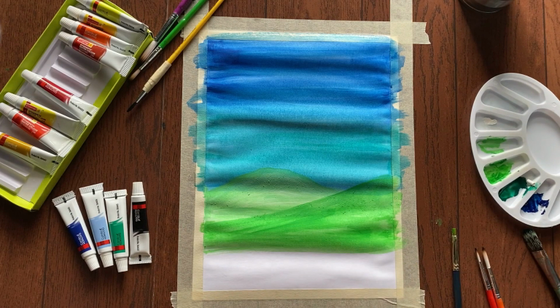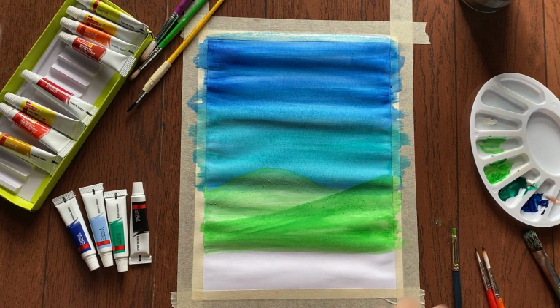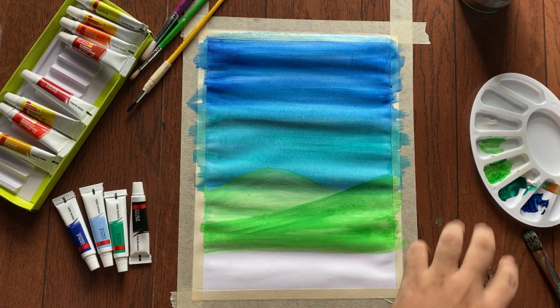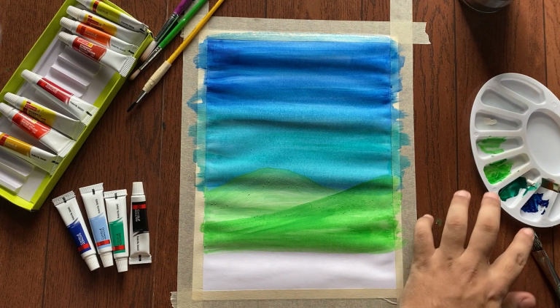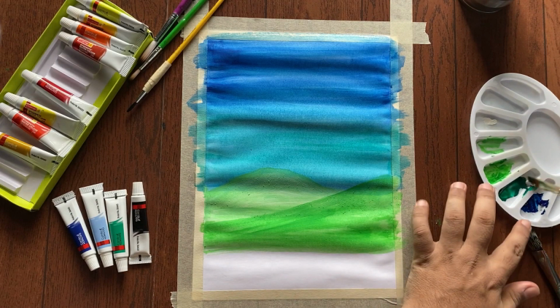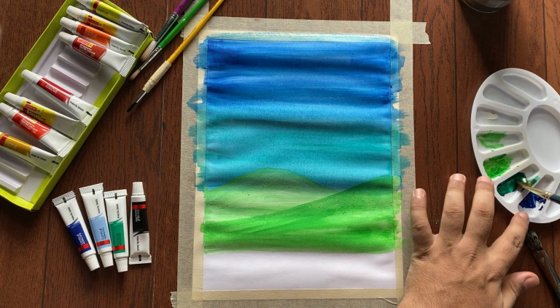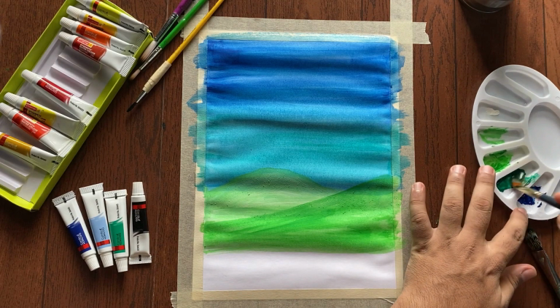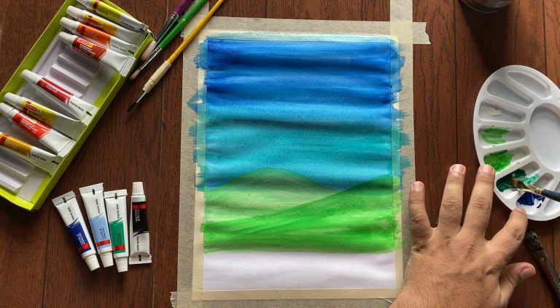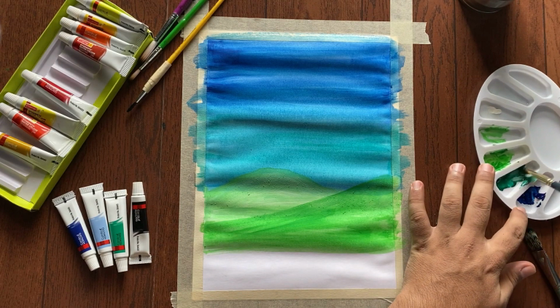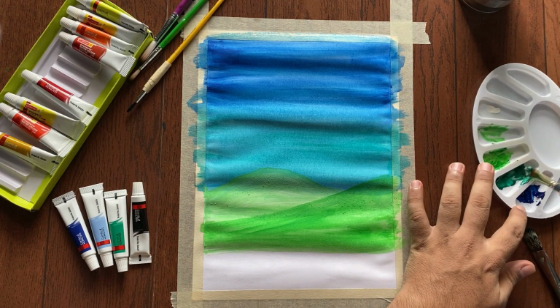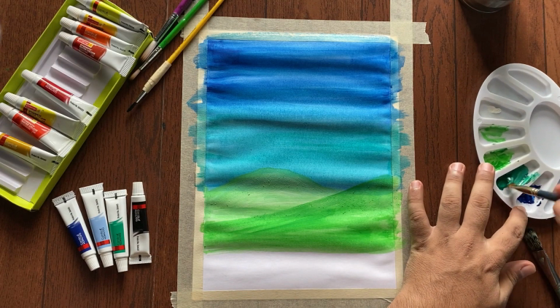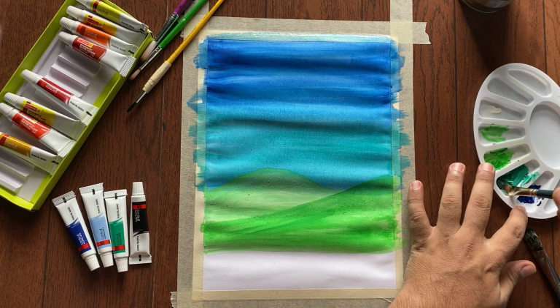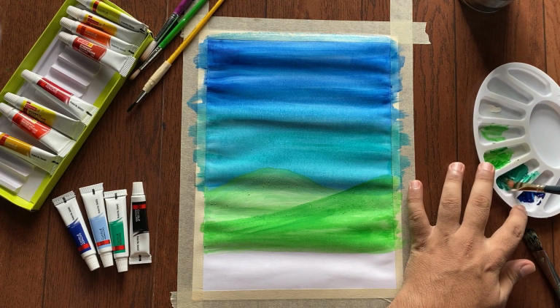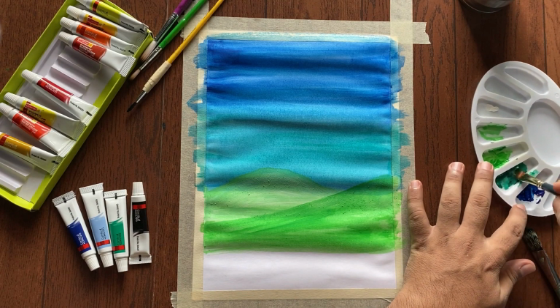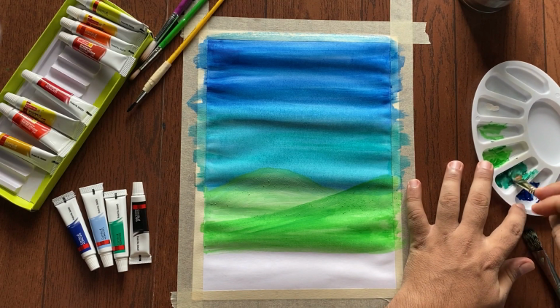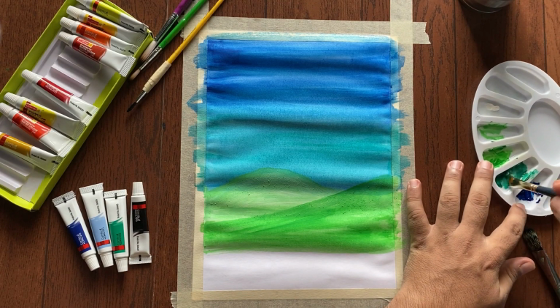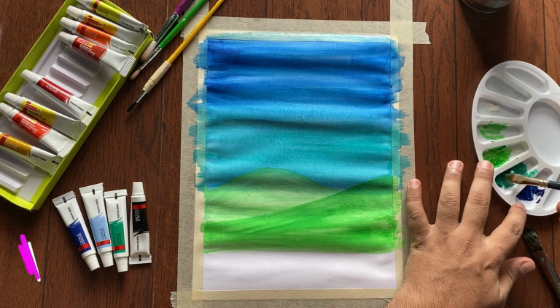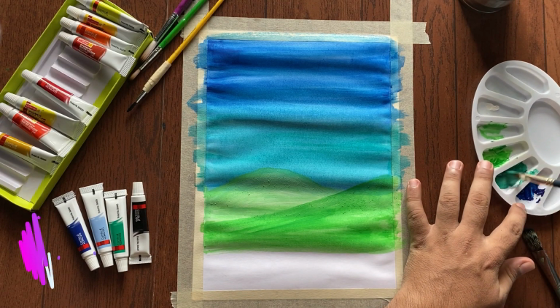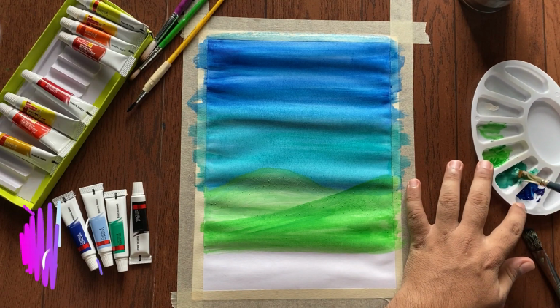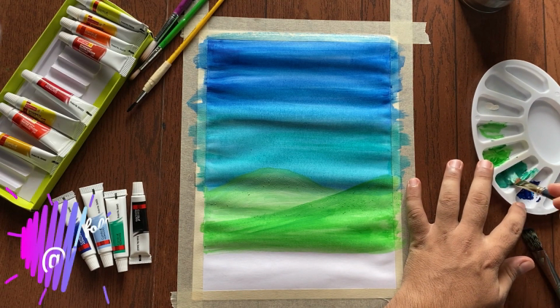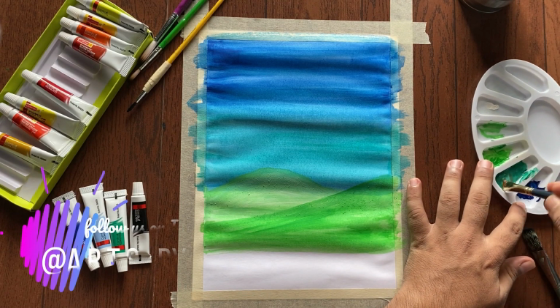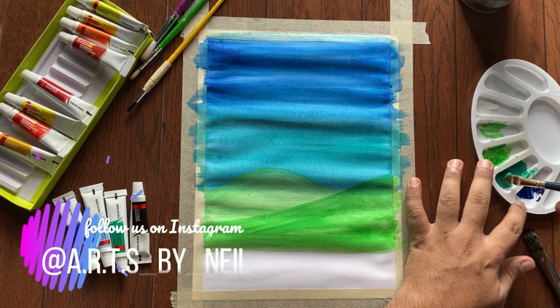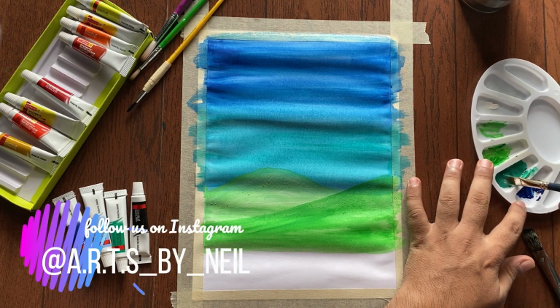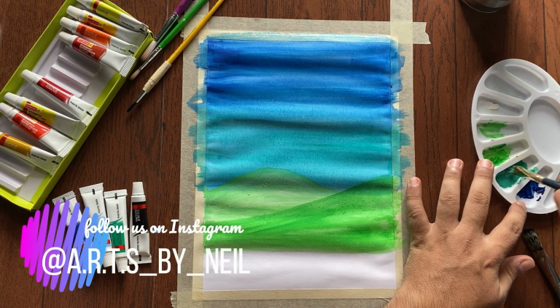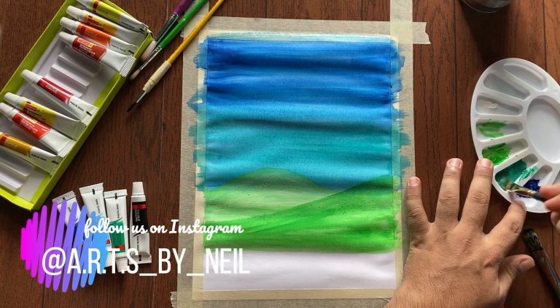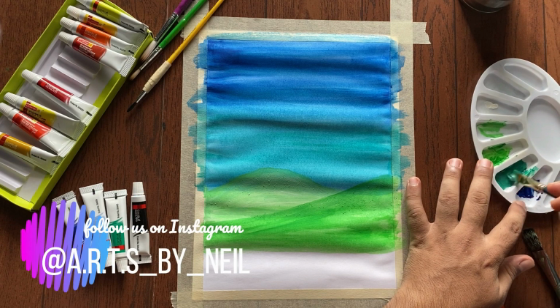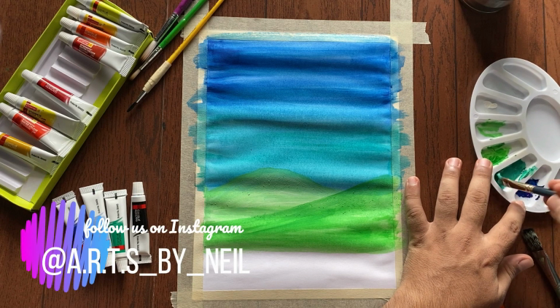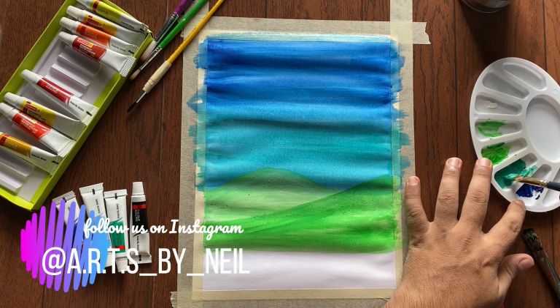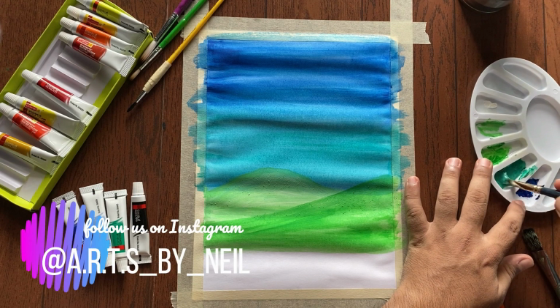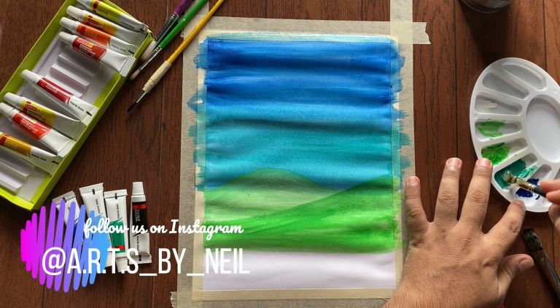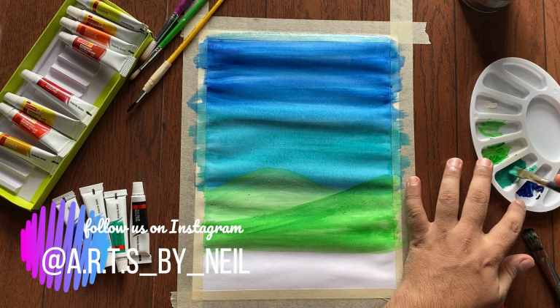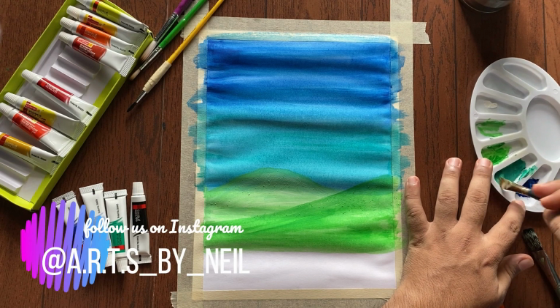Now we are going to use green color to make some grass.